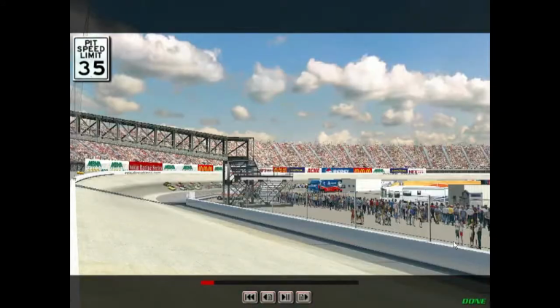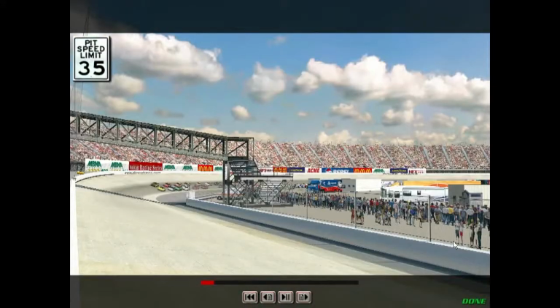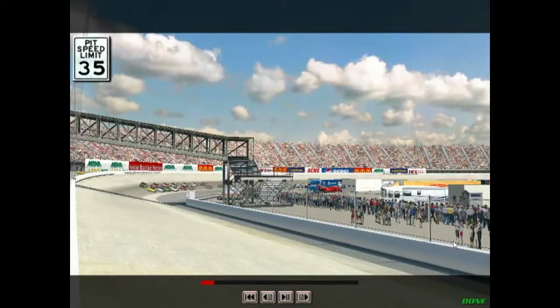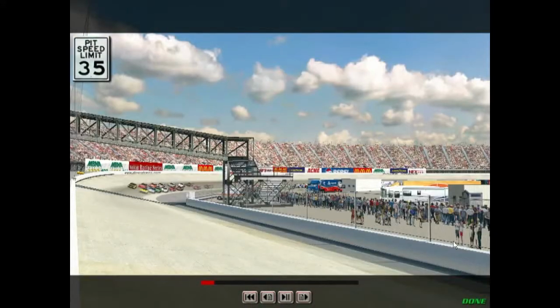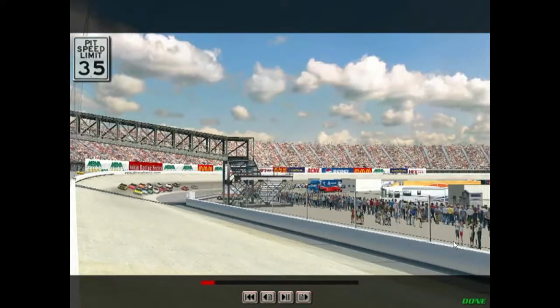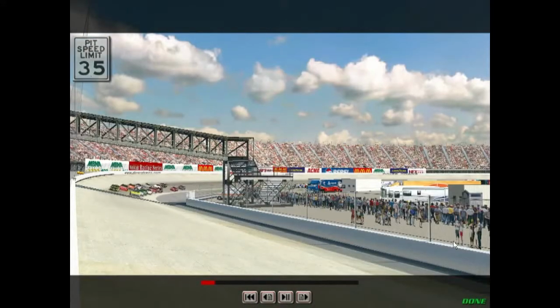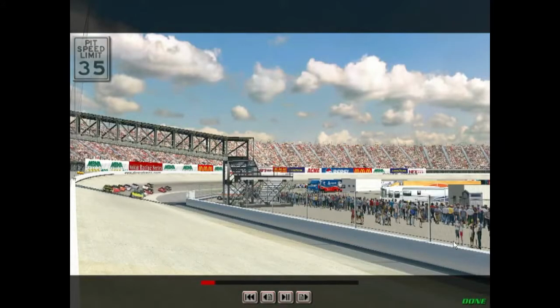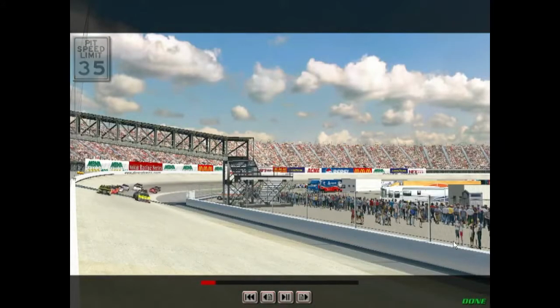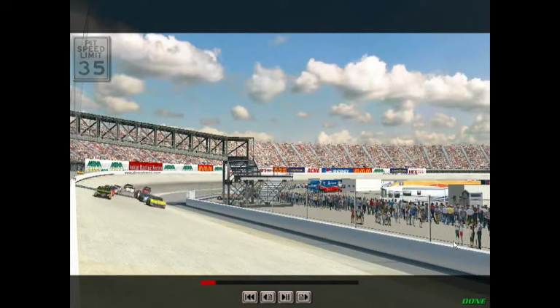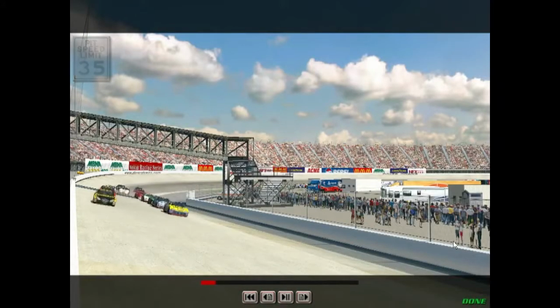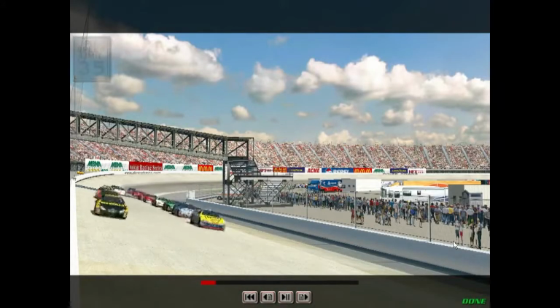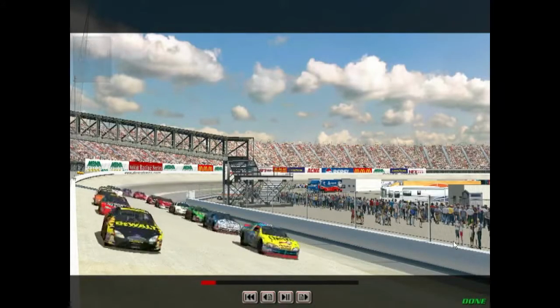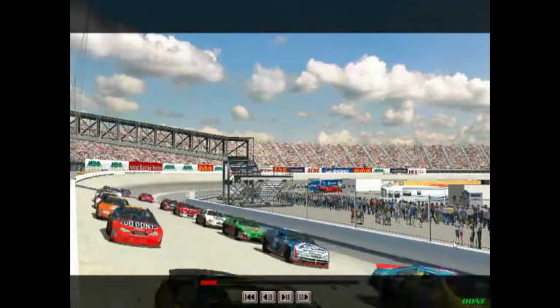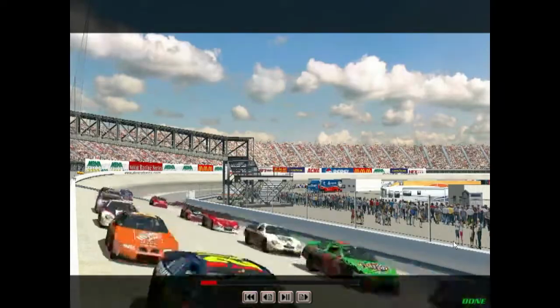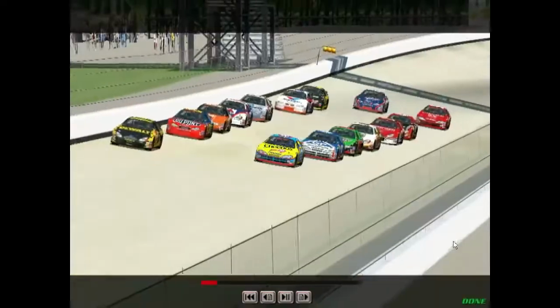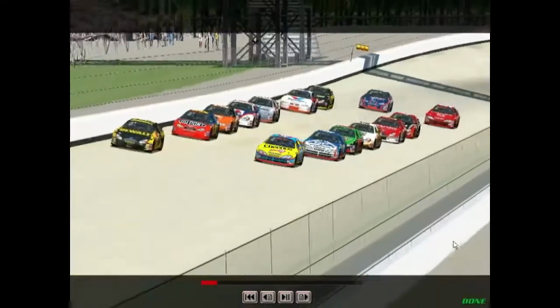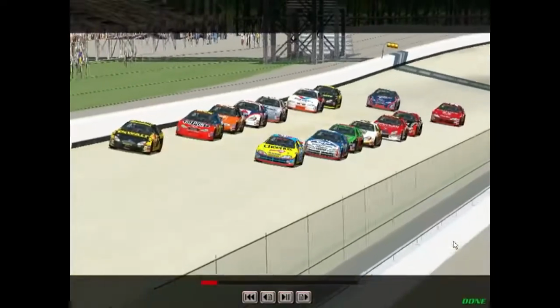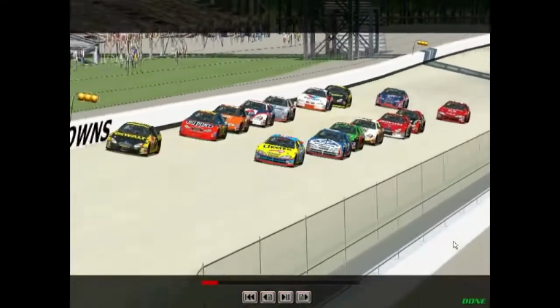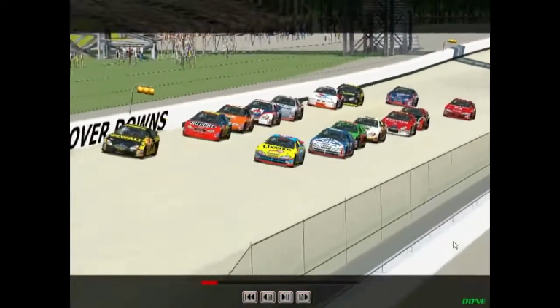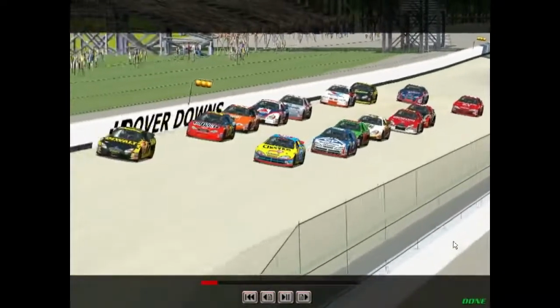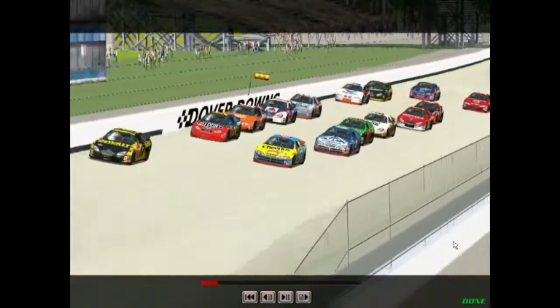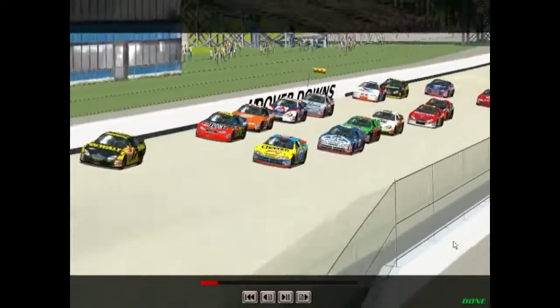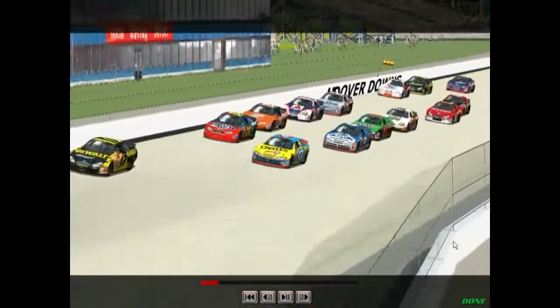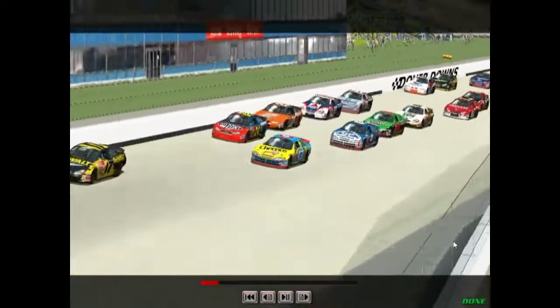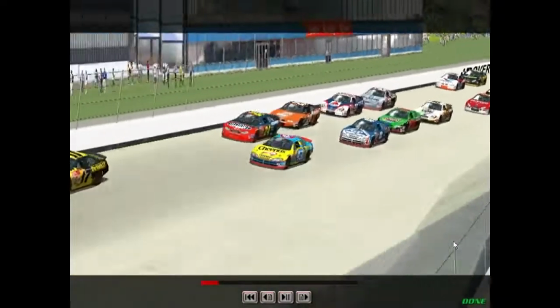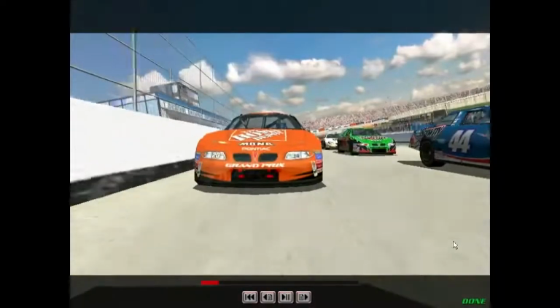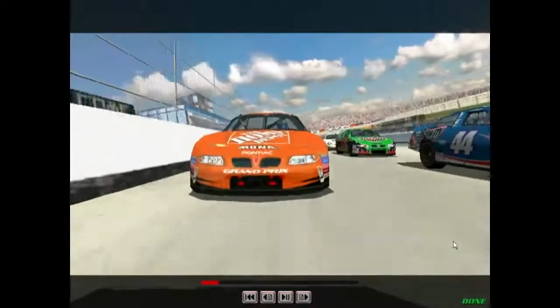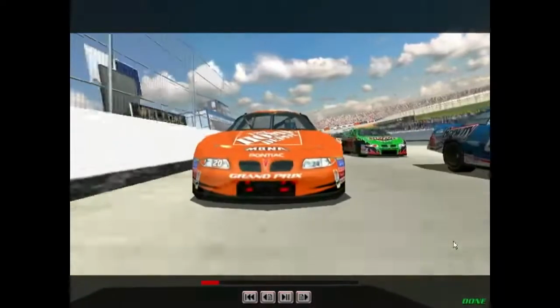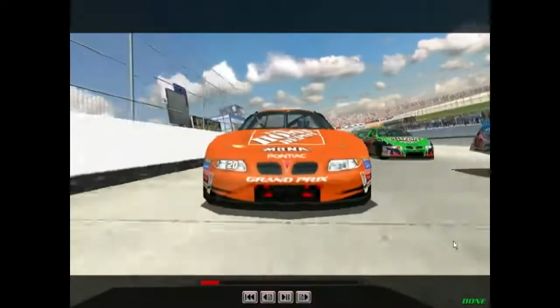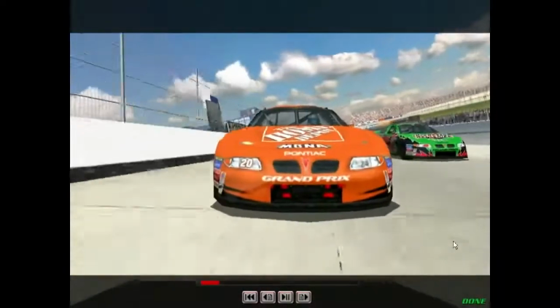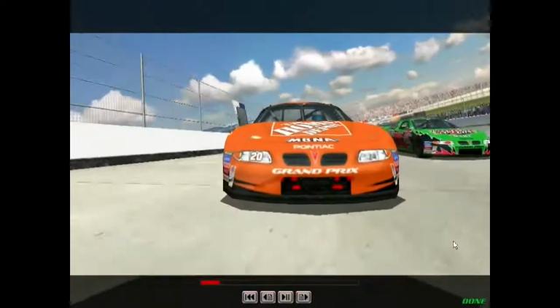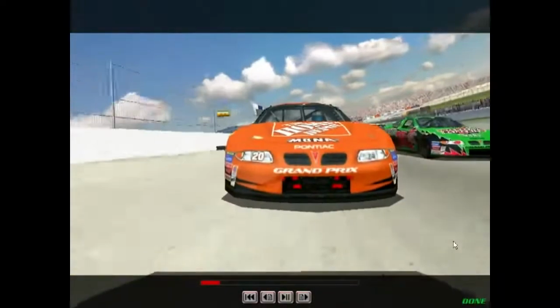So if you're going after the championship, remember, you'll have to contend with this place more than just once before it's all said and done.